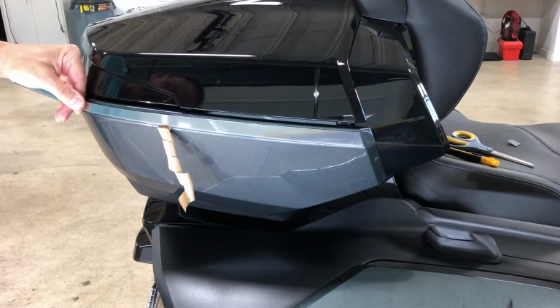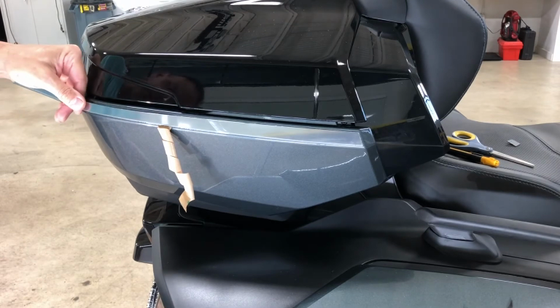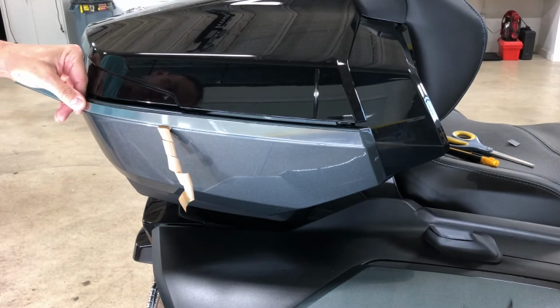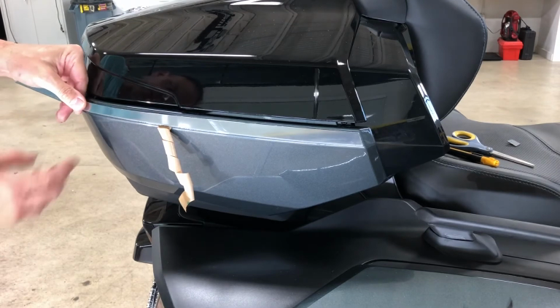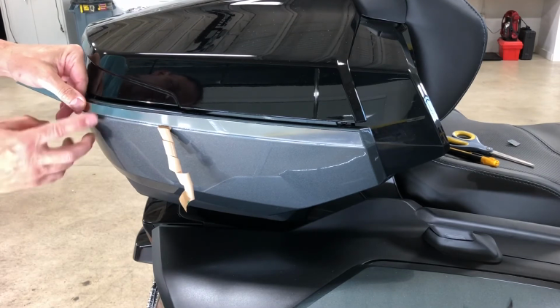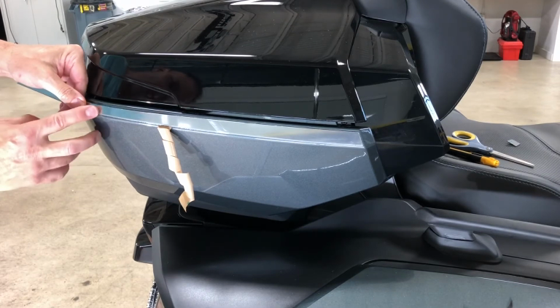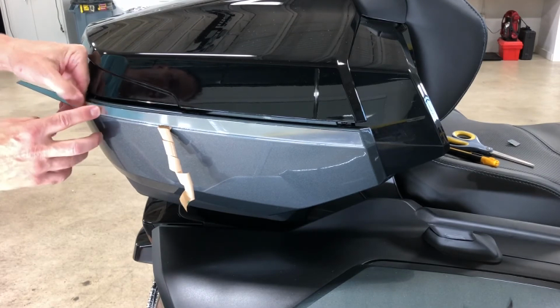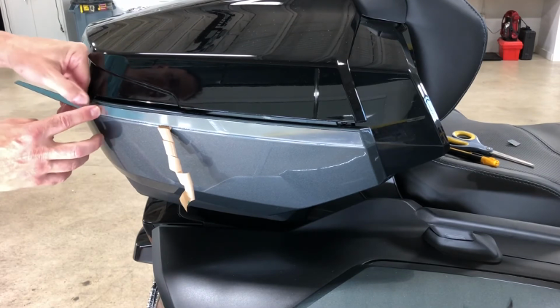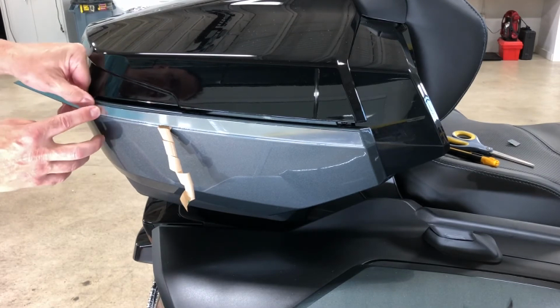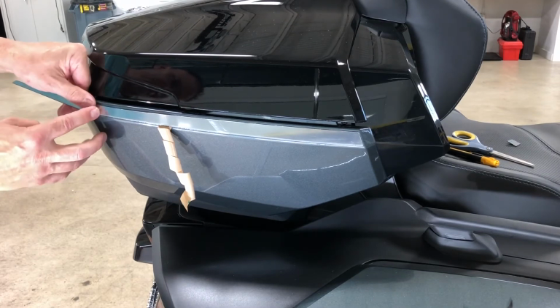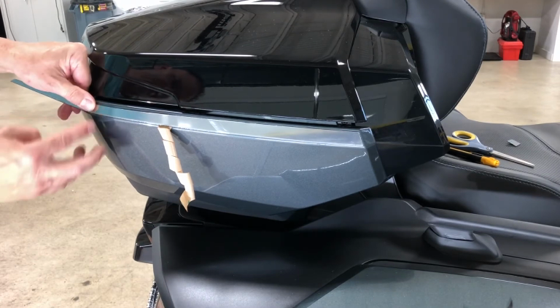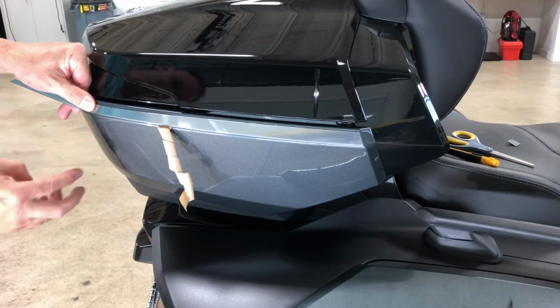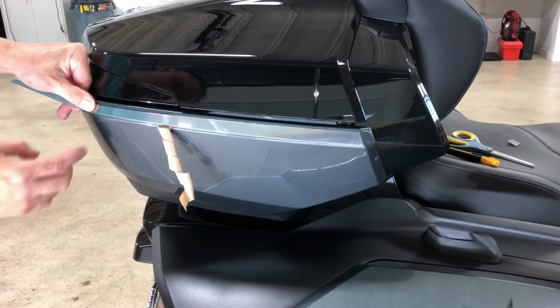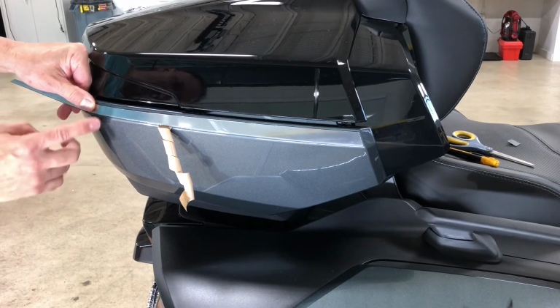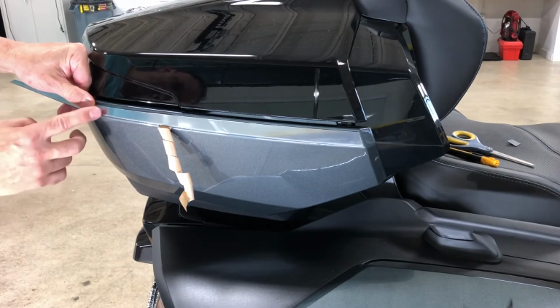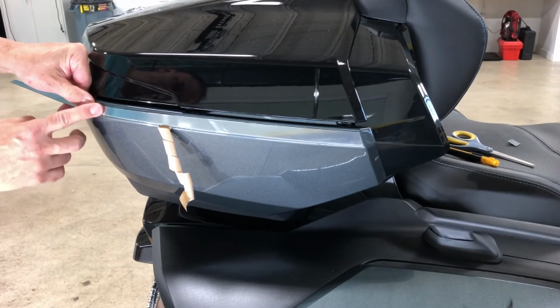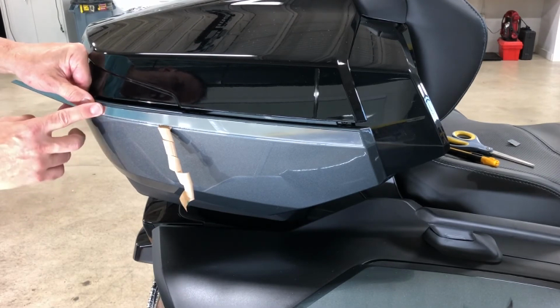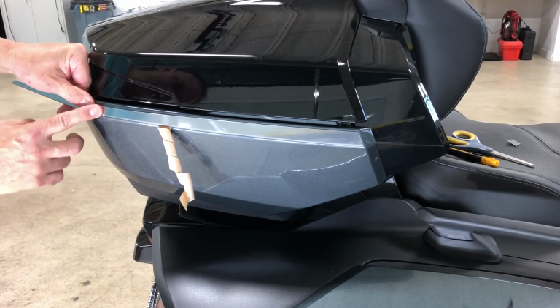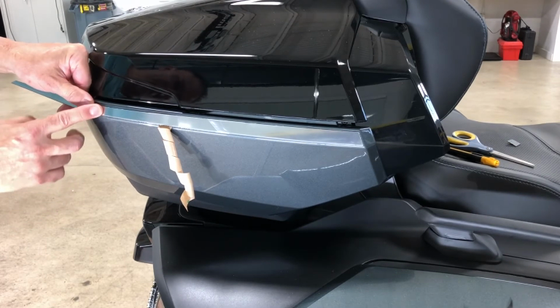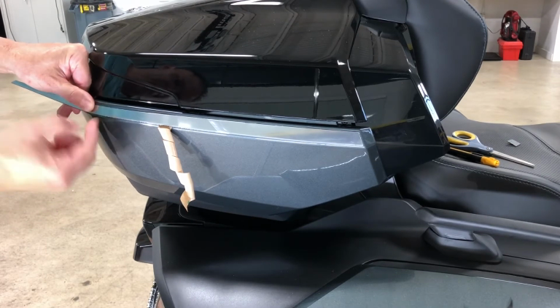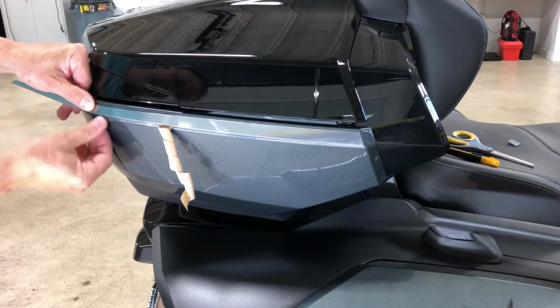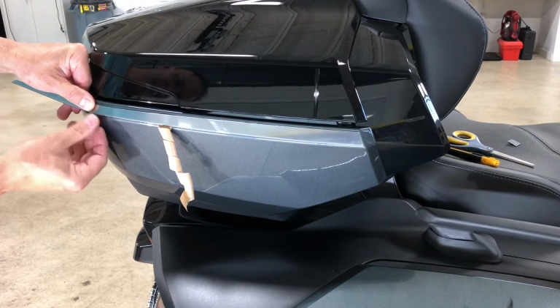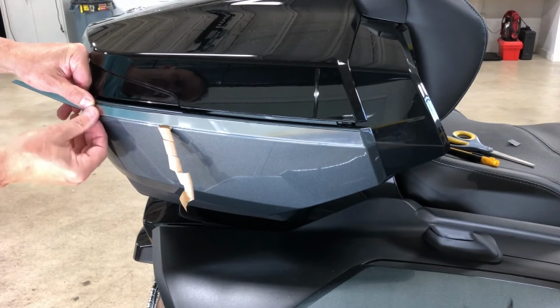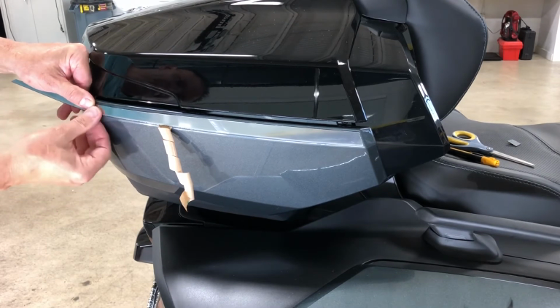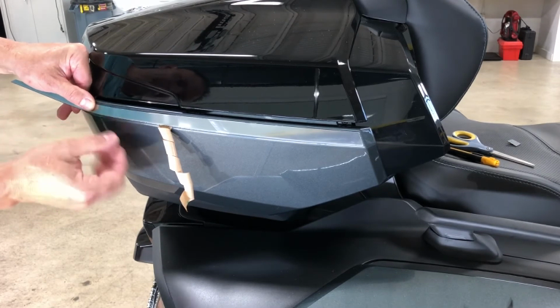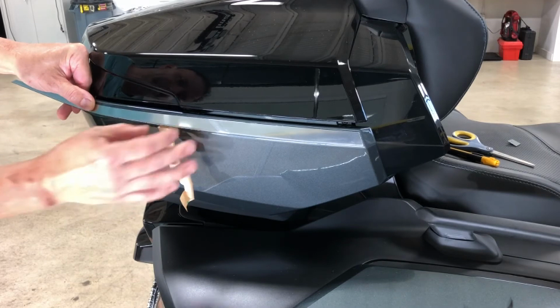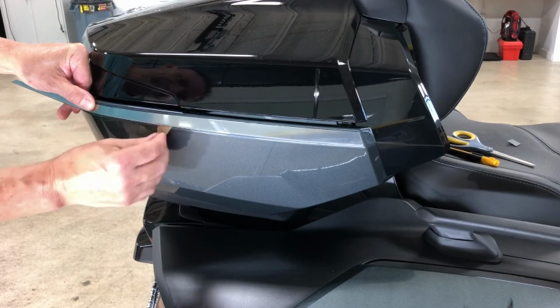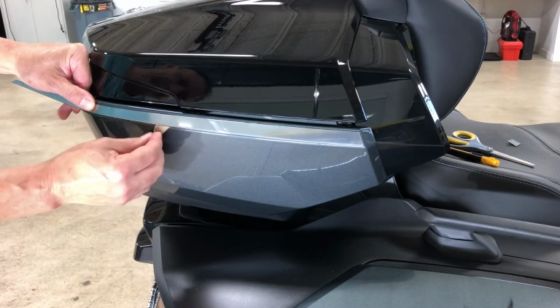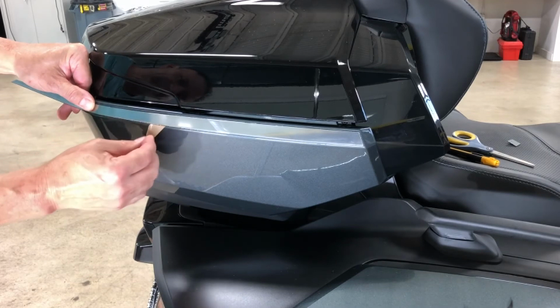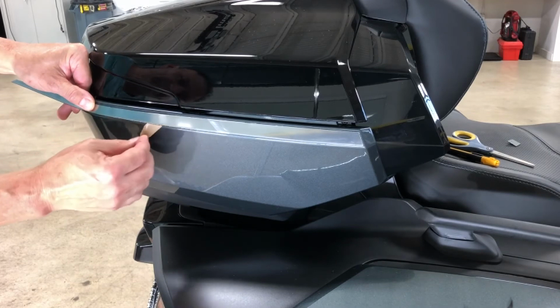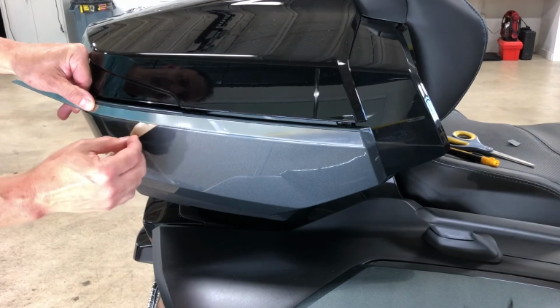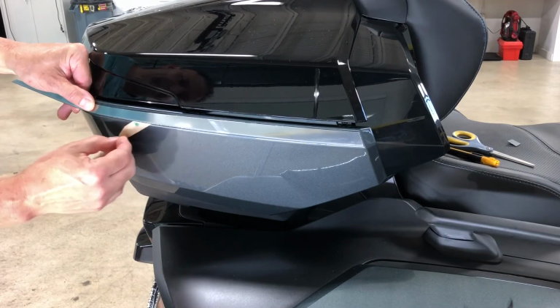Hold it right at the corner and again check your top and bottom alignment. If you like it, peel to the corner, then push it down.